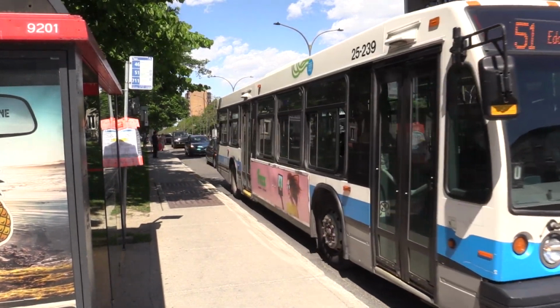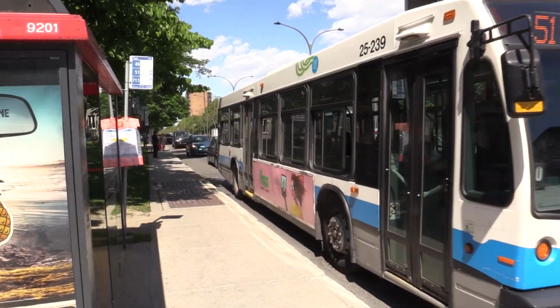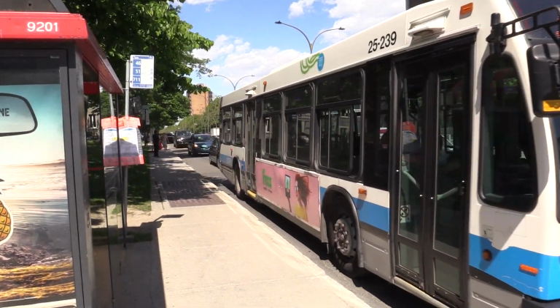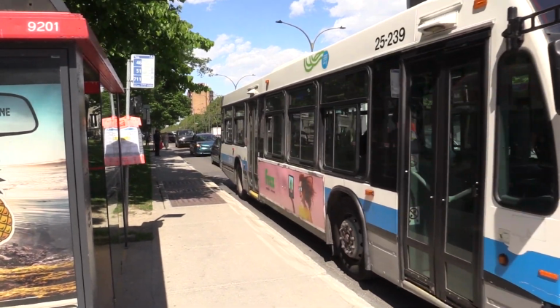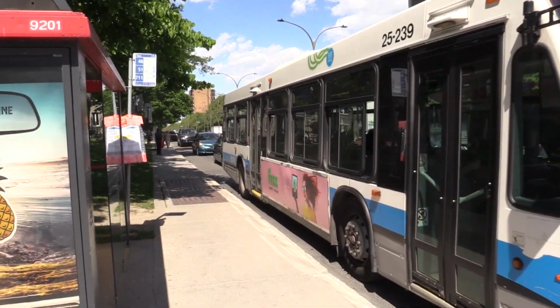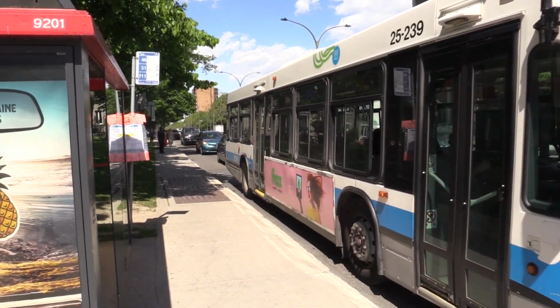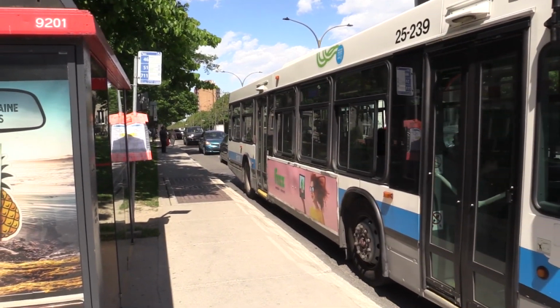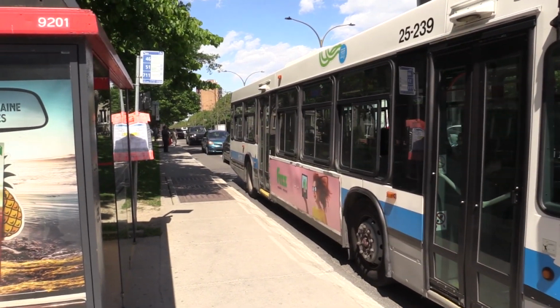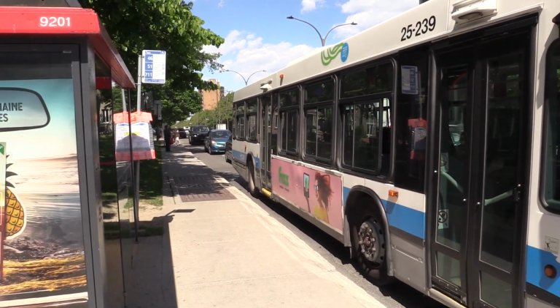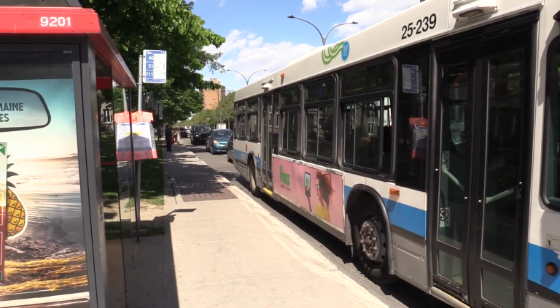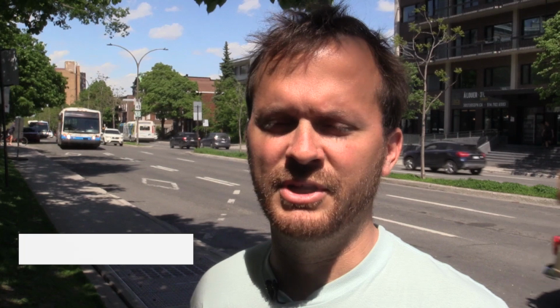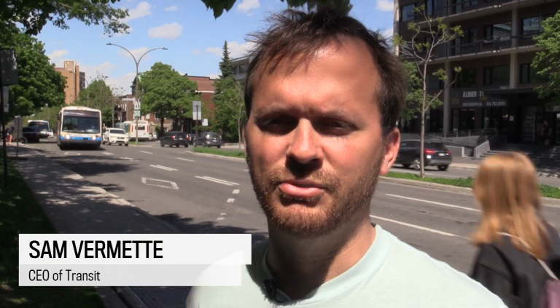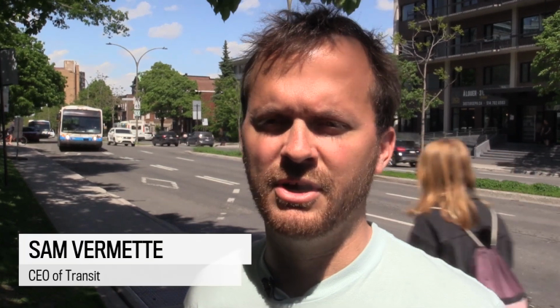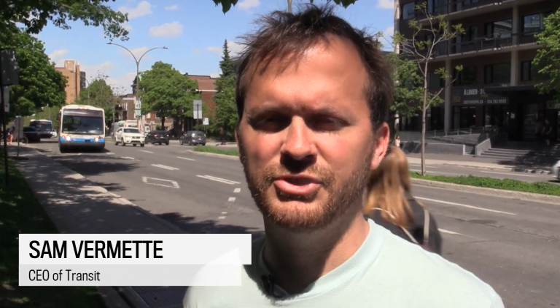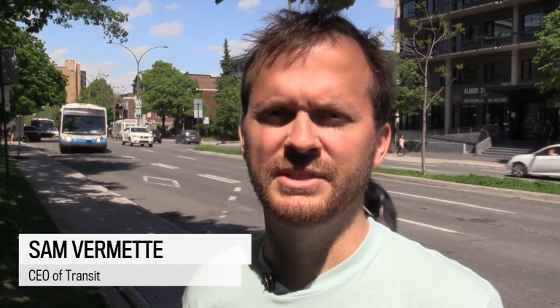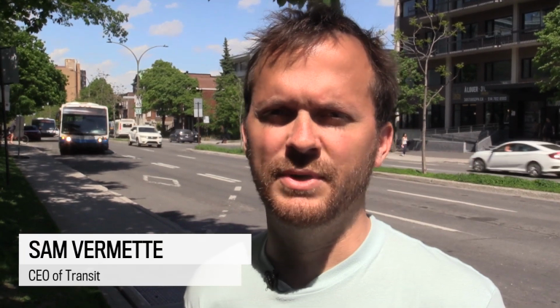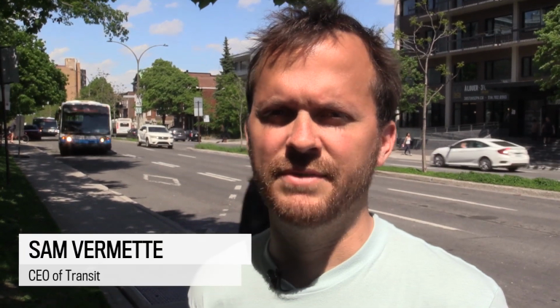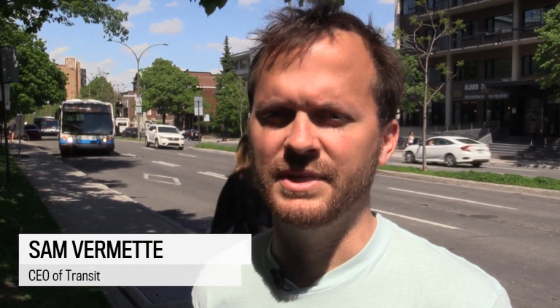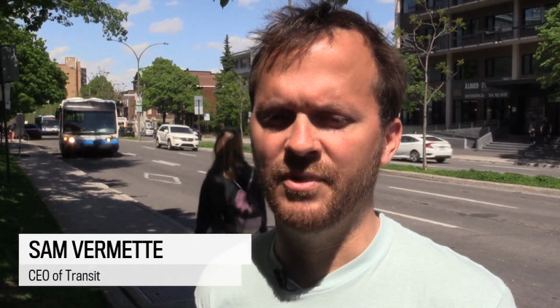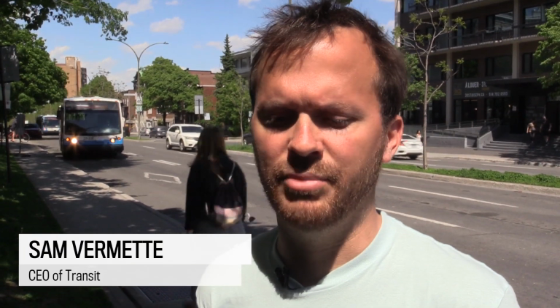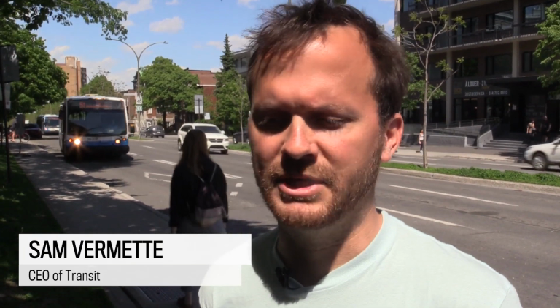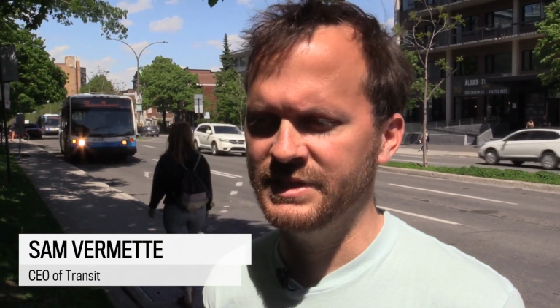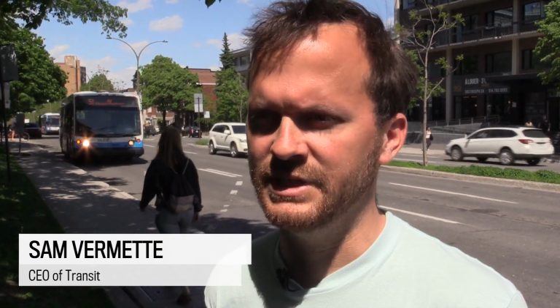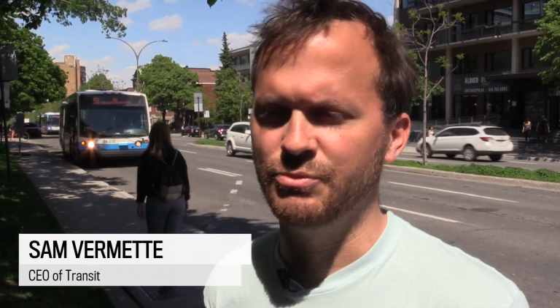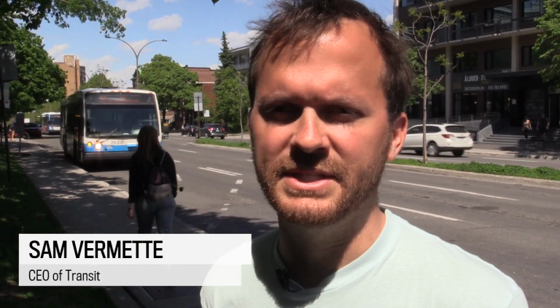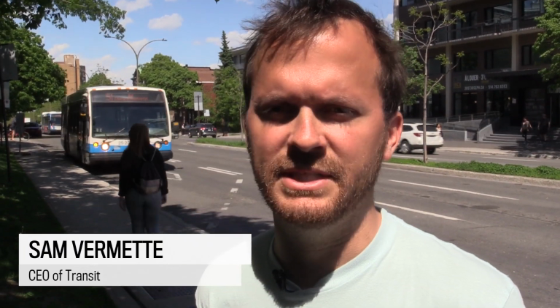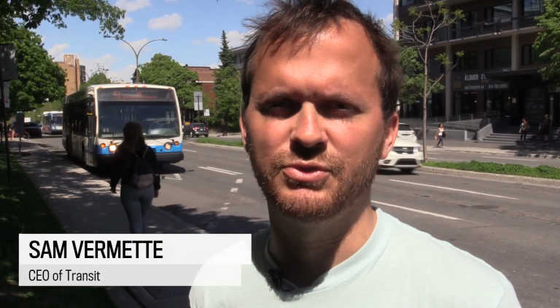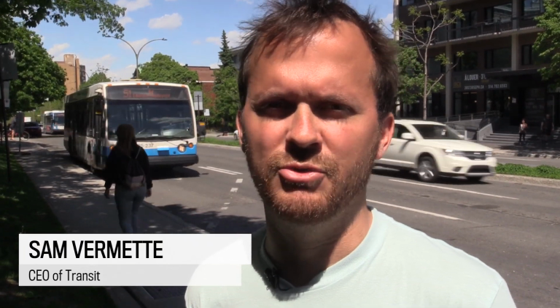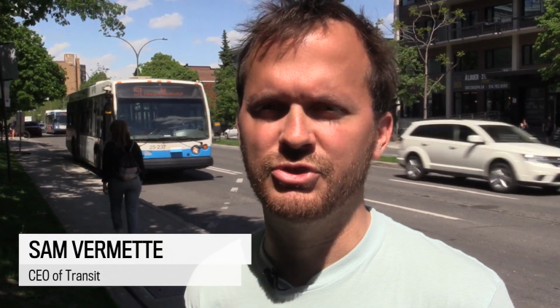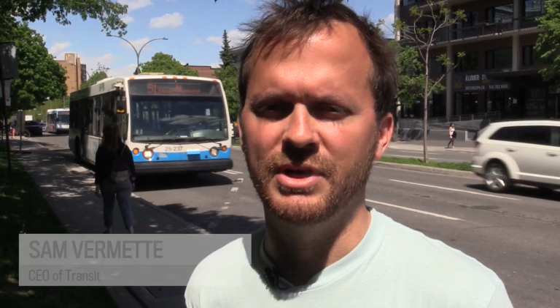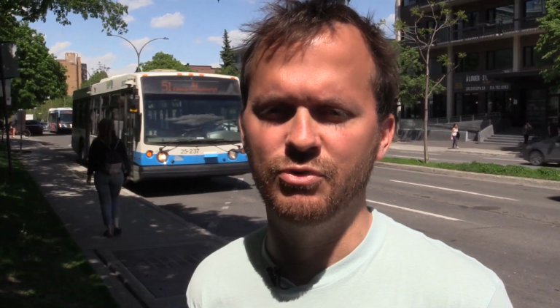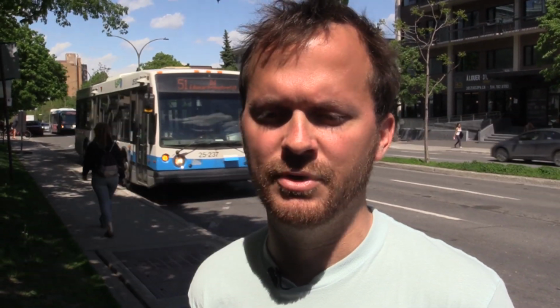Transit is an app that gets you around the city without owning your own car, so it integrates everything from public transit to BIXI, Communauto, and Uber.